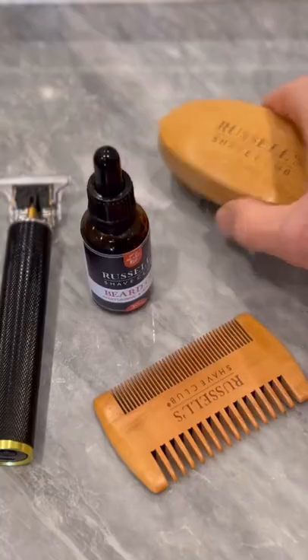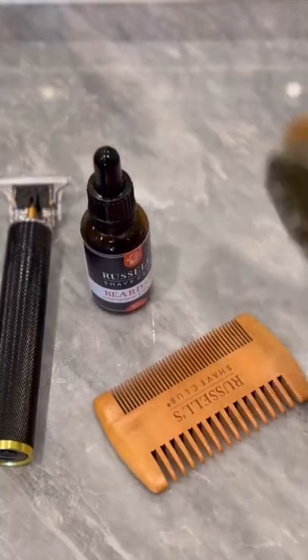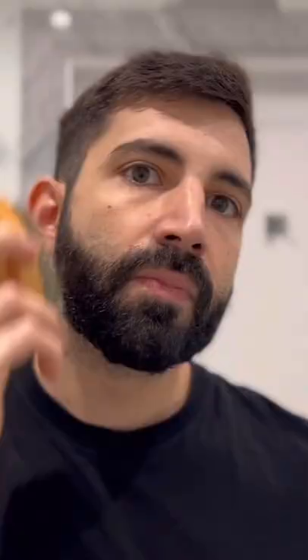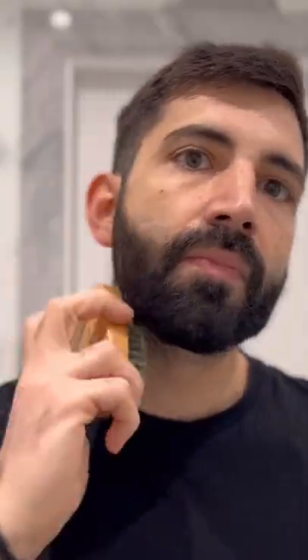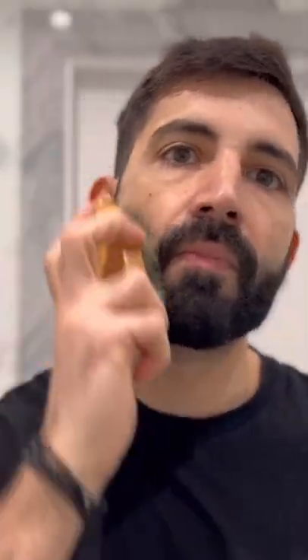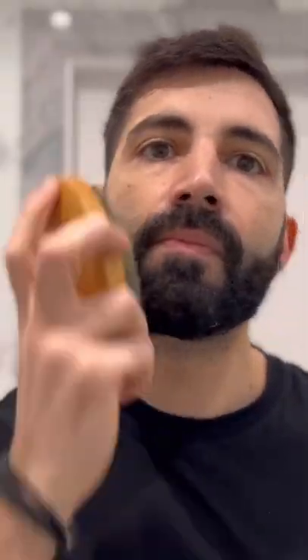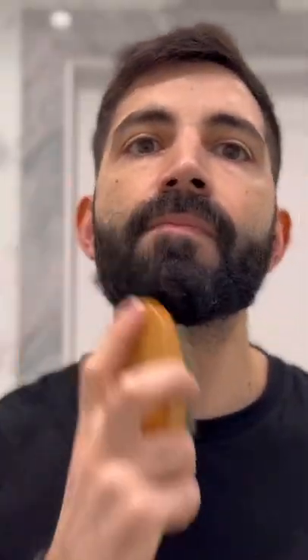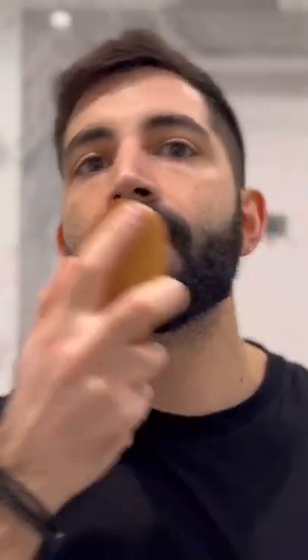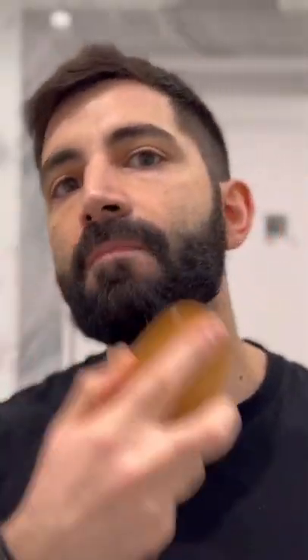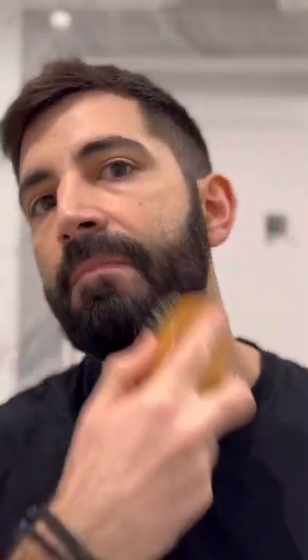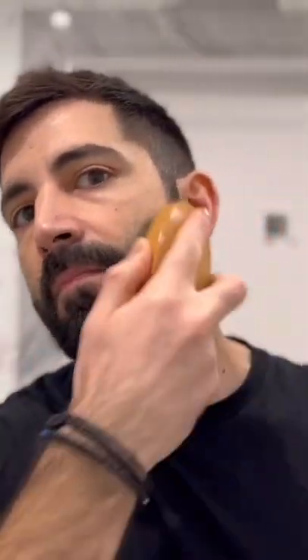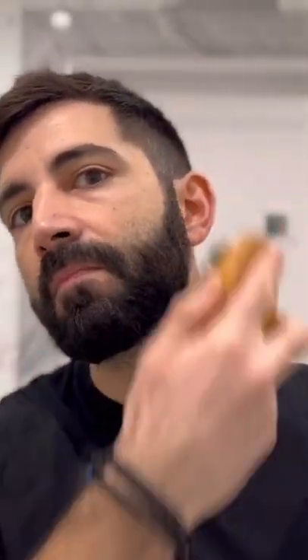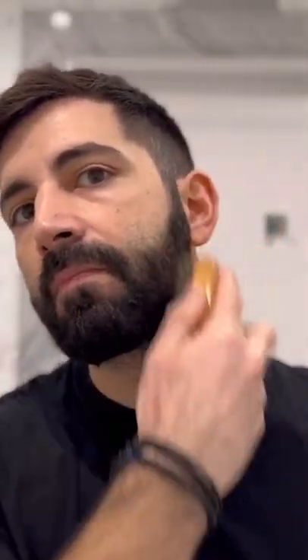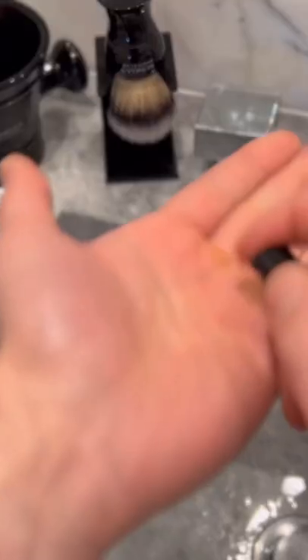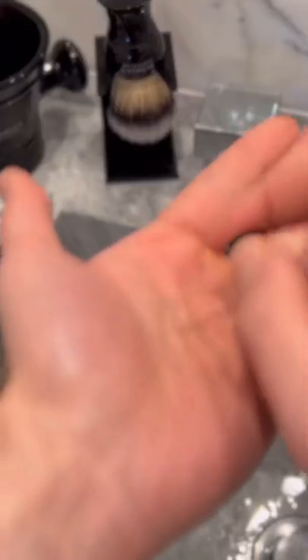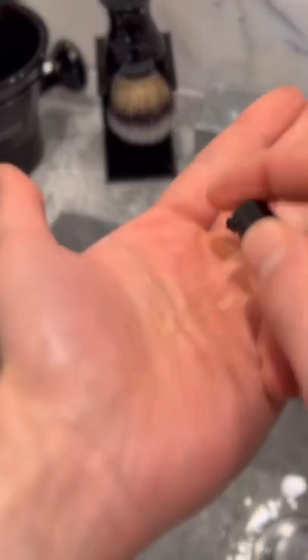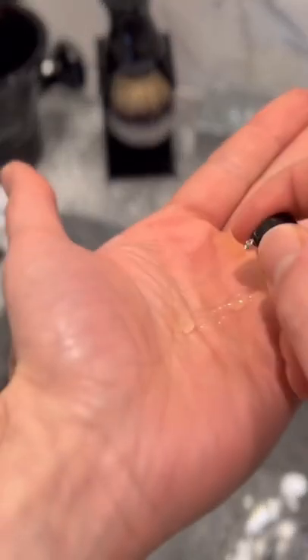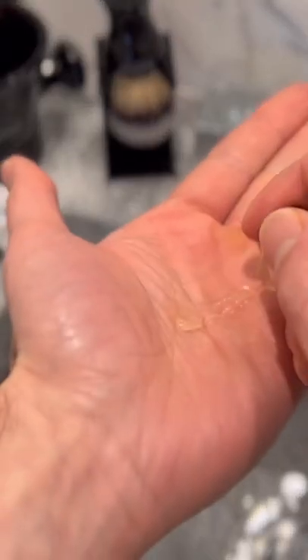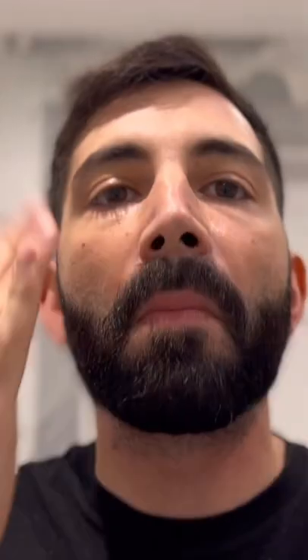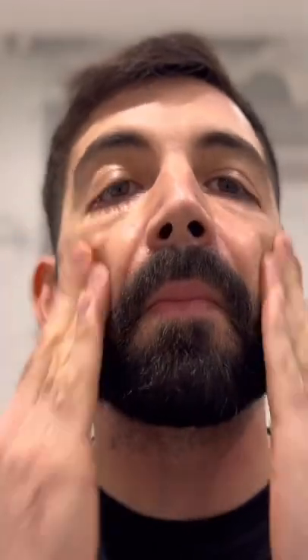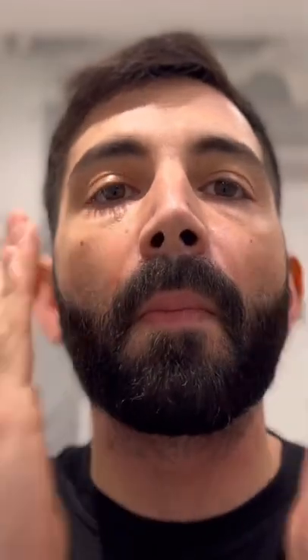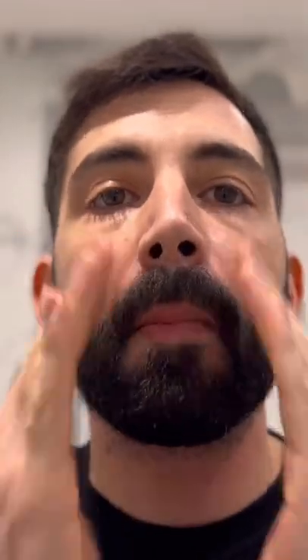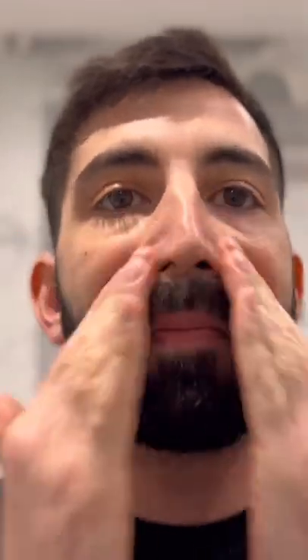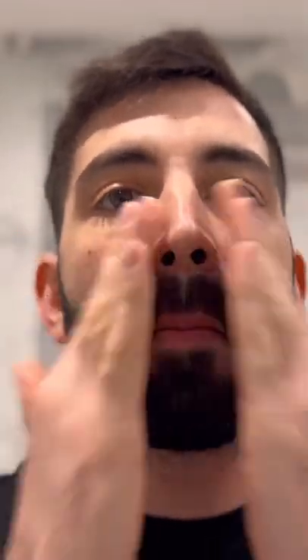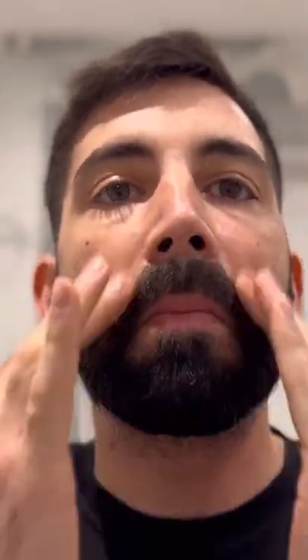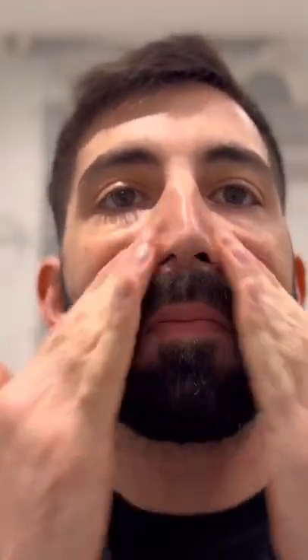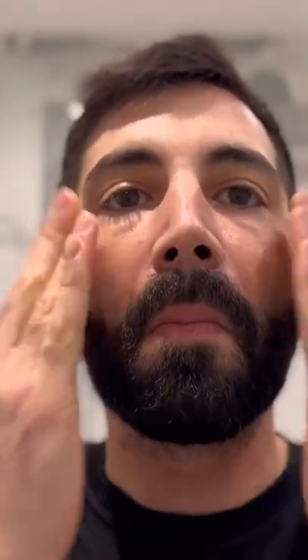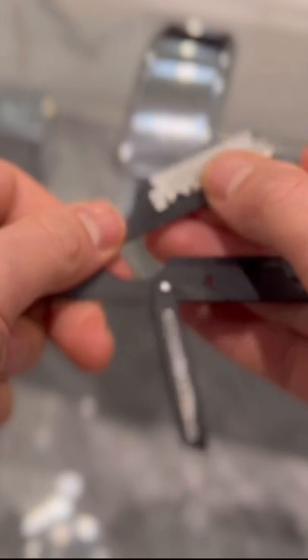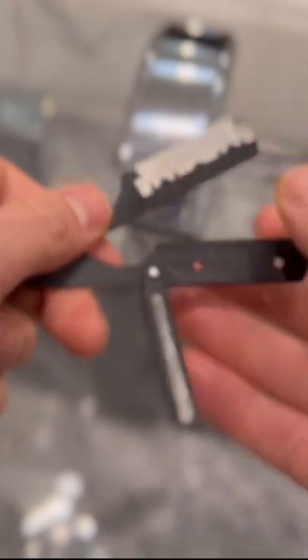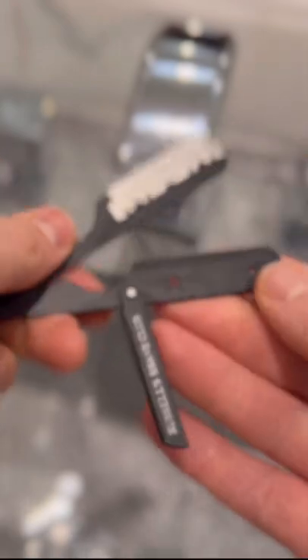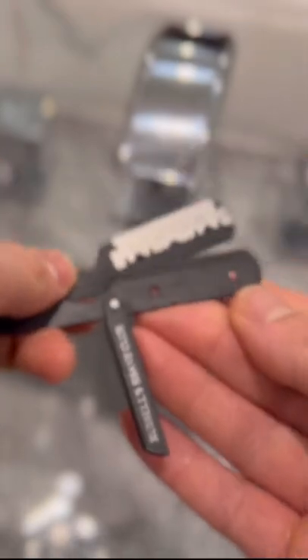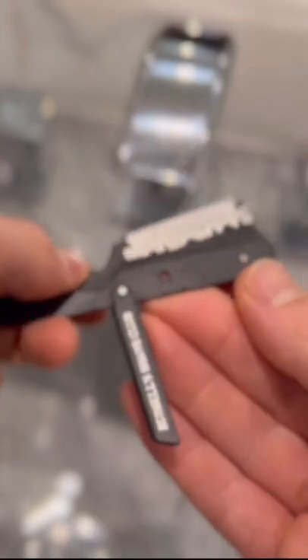Starting off with our beard brush, just going to brush the beard out, then going to put a couple of pumps of the pre-shave oil to the area that we're shaving.